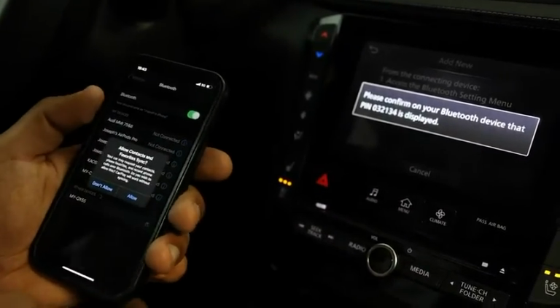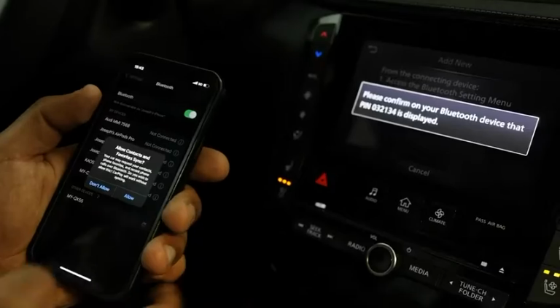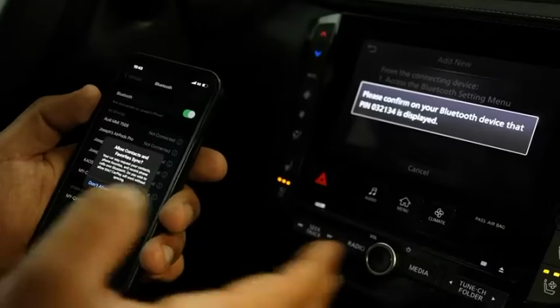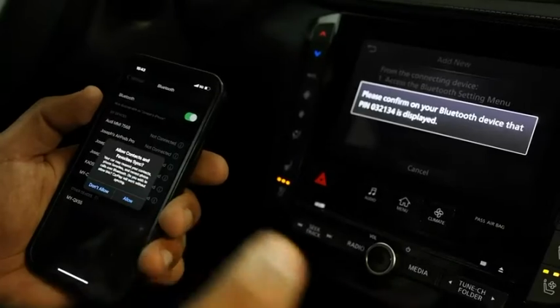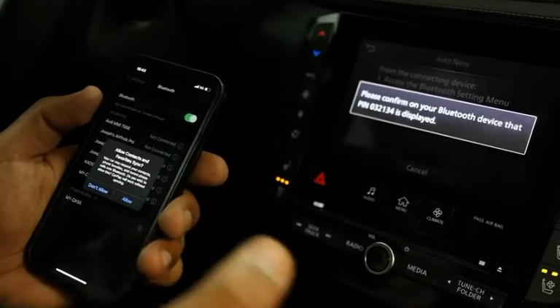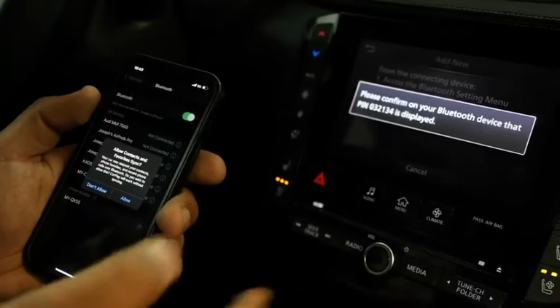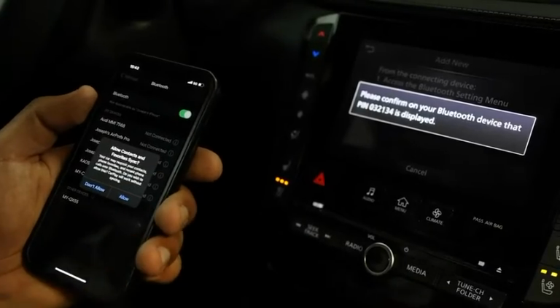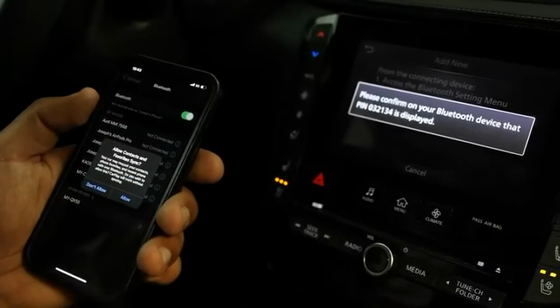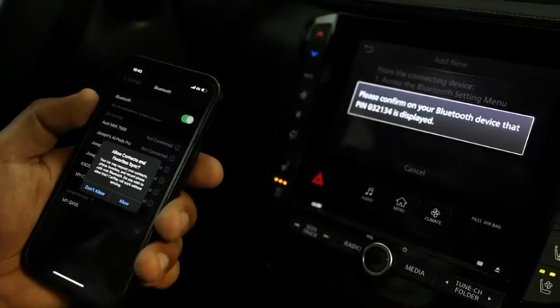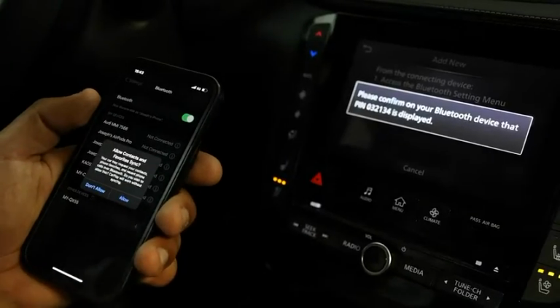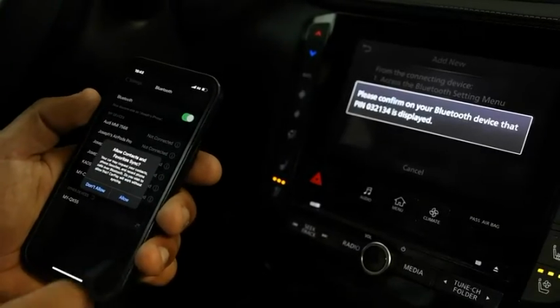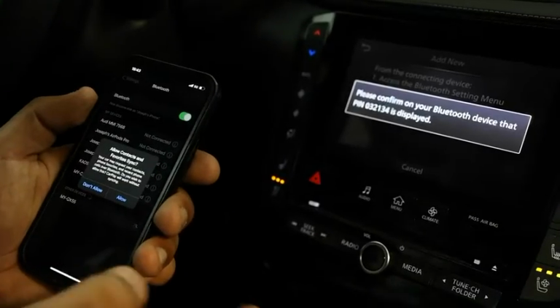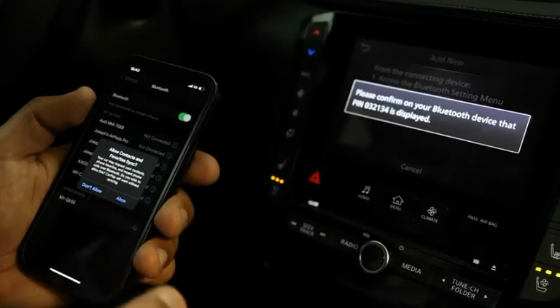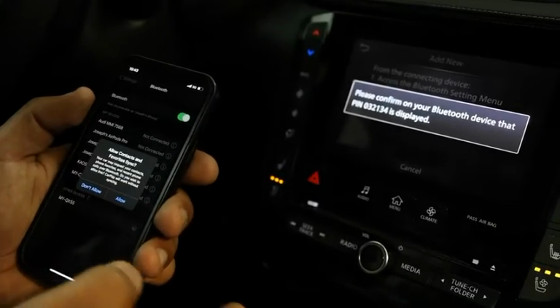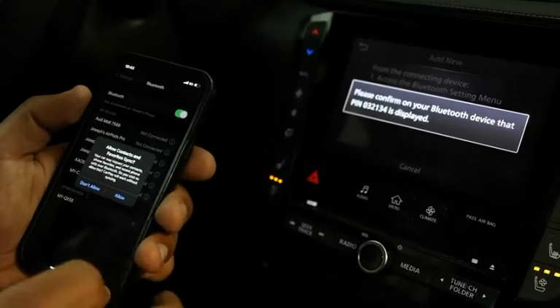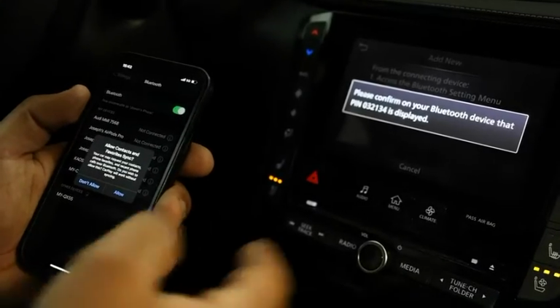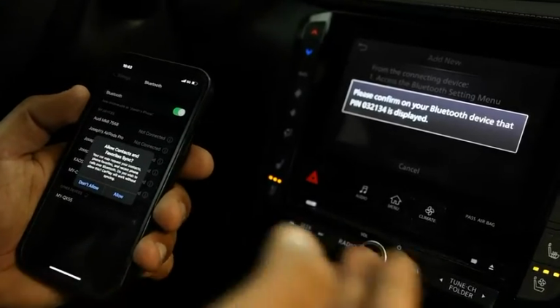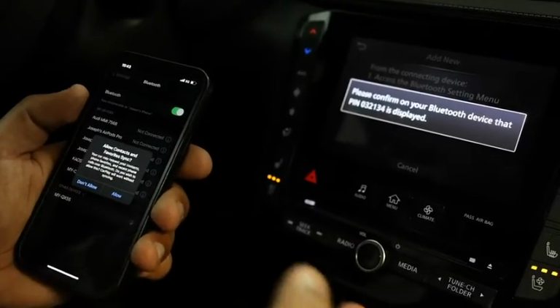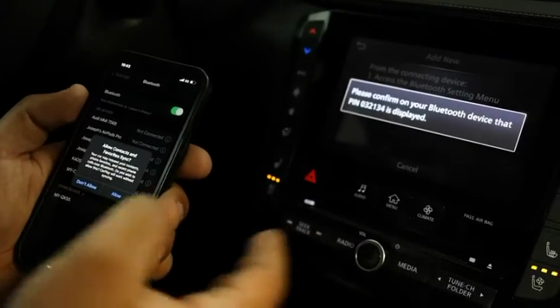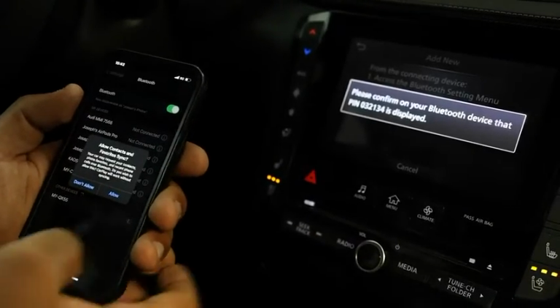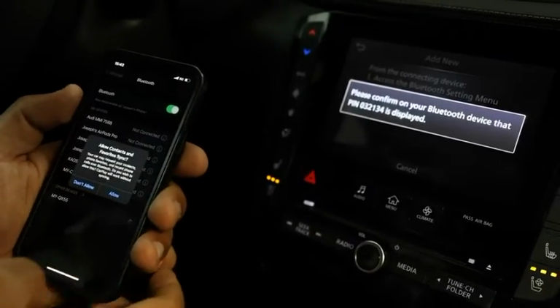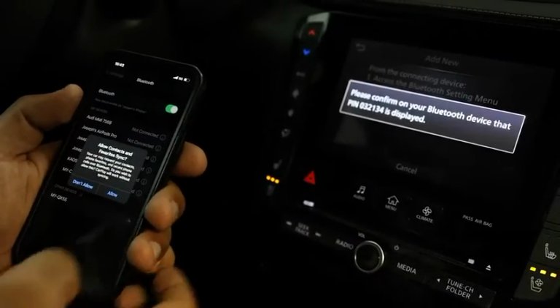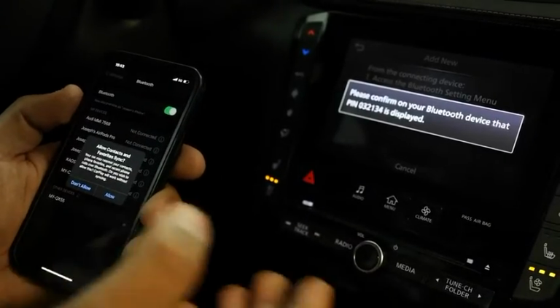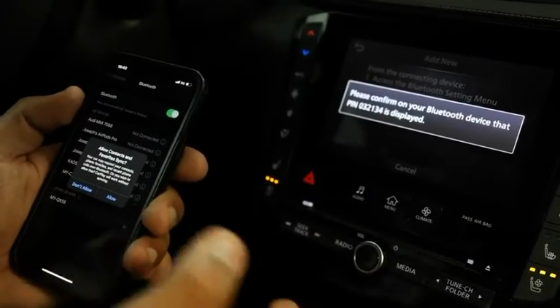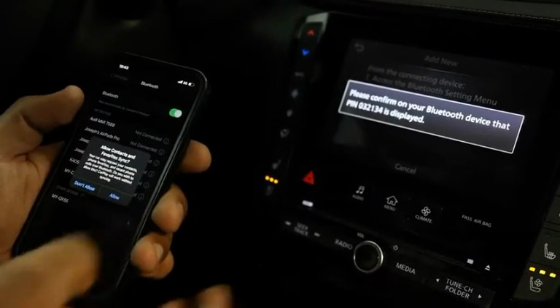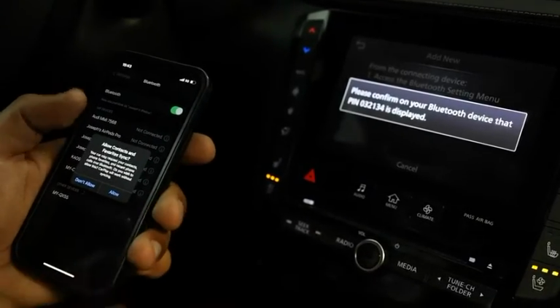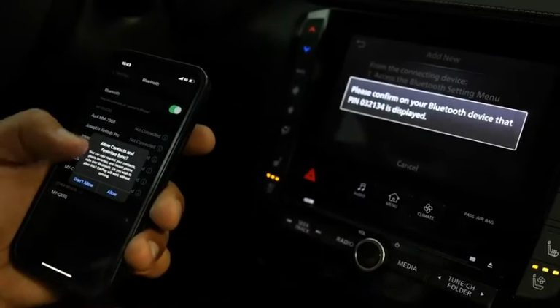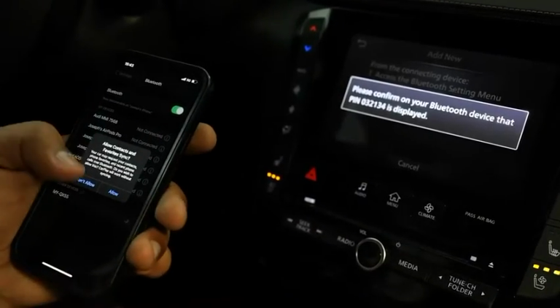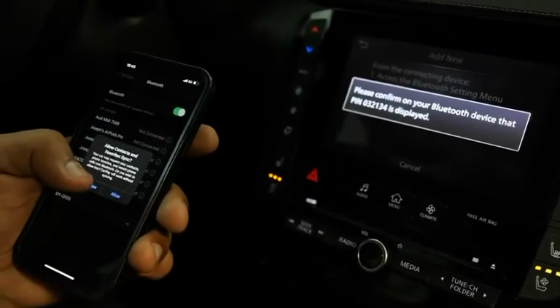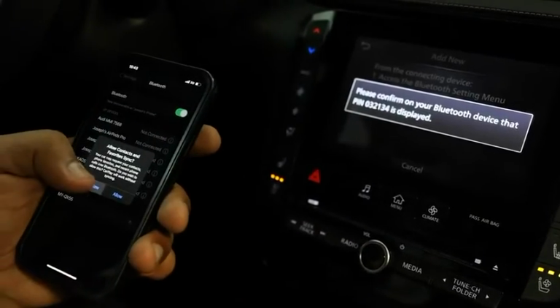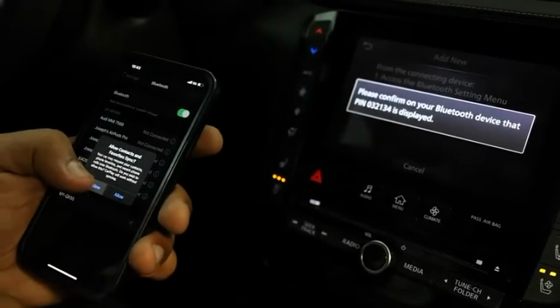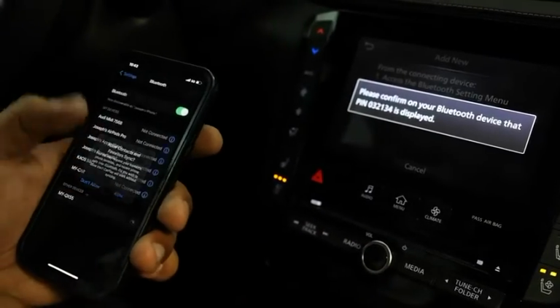If you would like your contacts and favorites to be synced, hit Allow. In this circumstance, we'll hit Don't Allow.